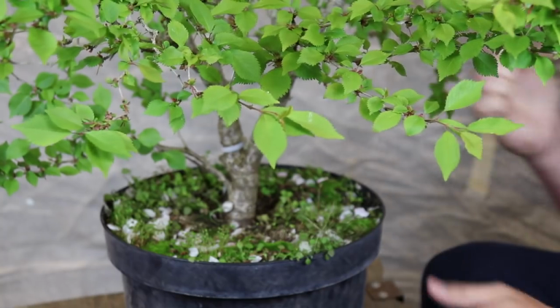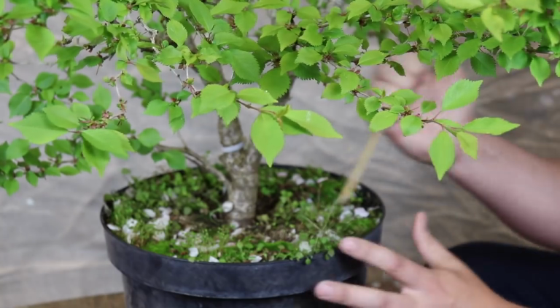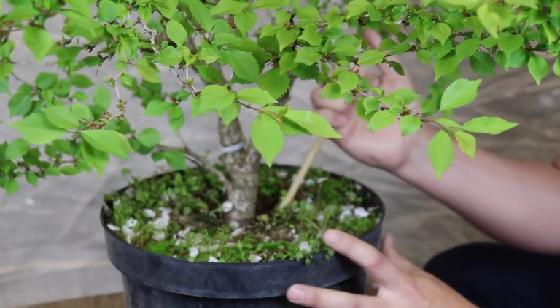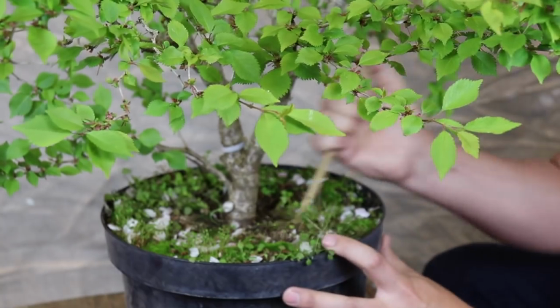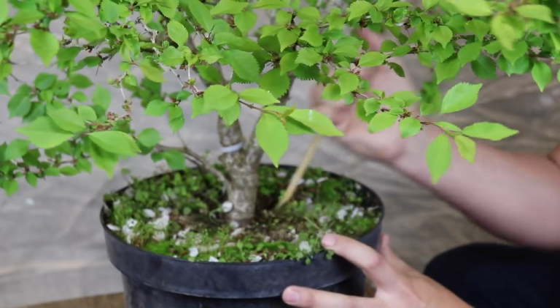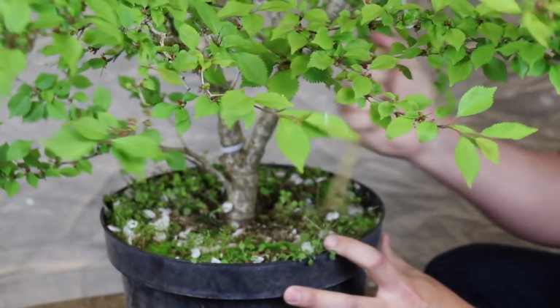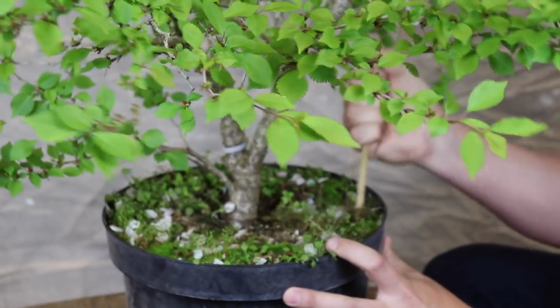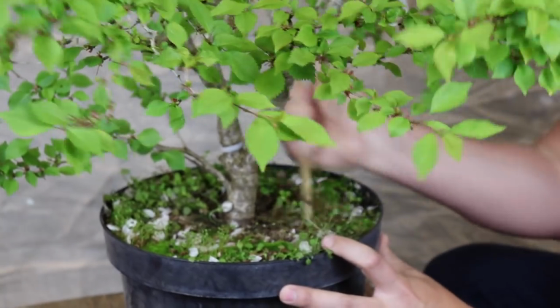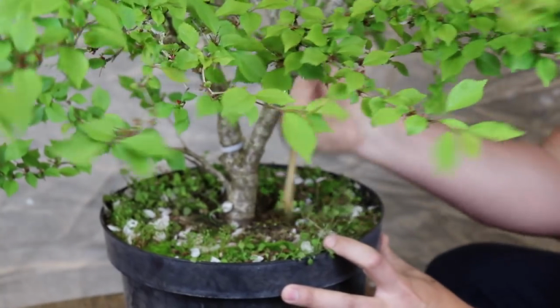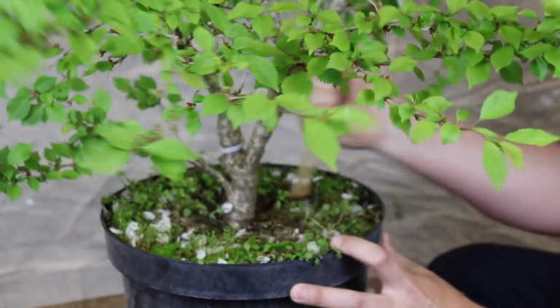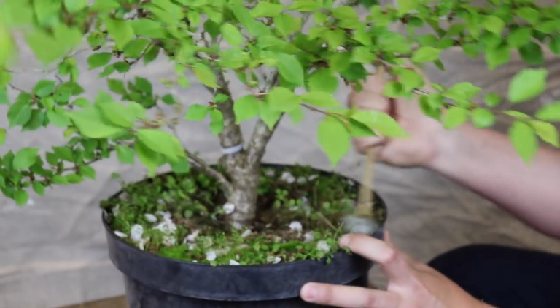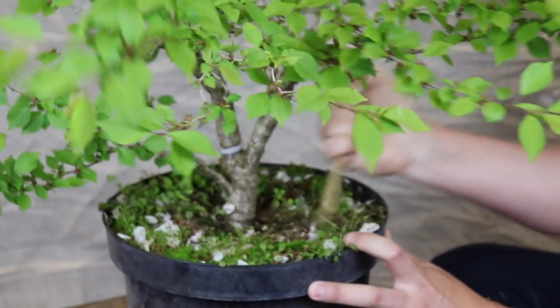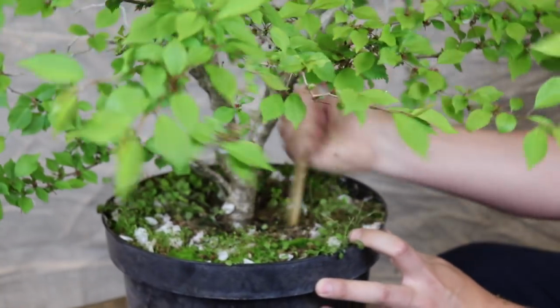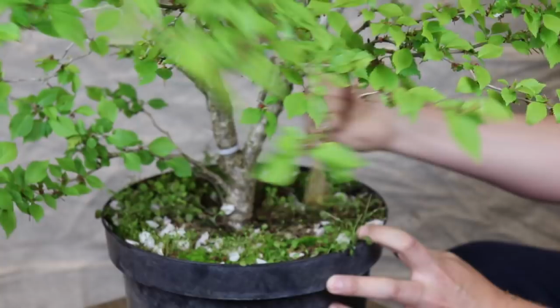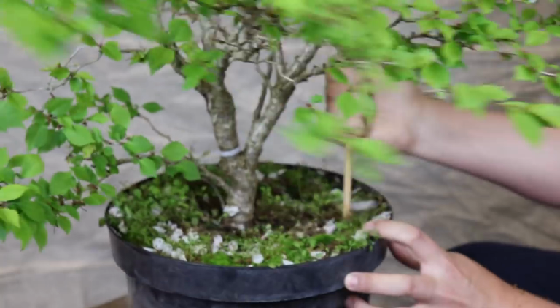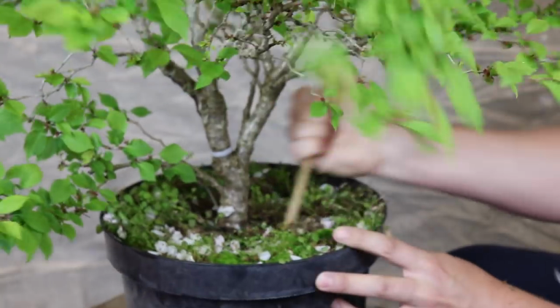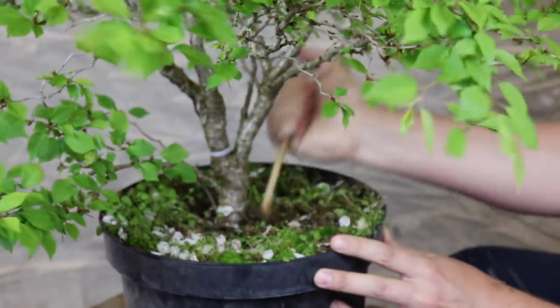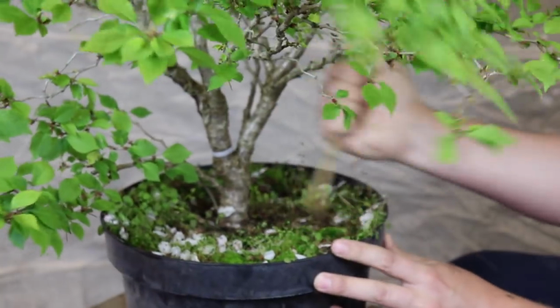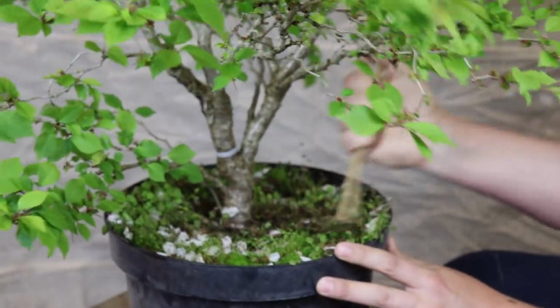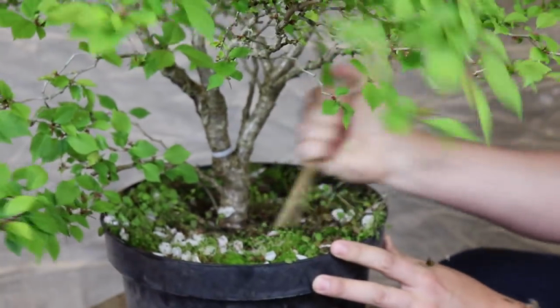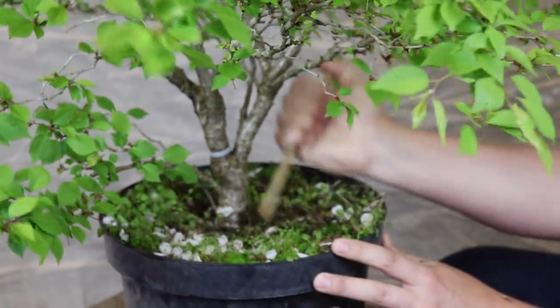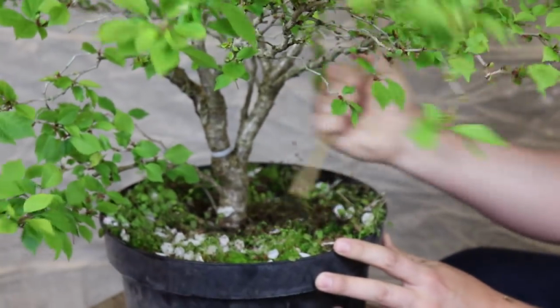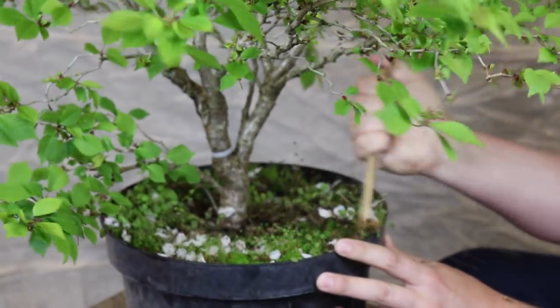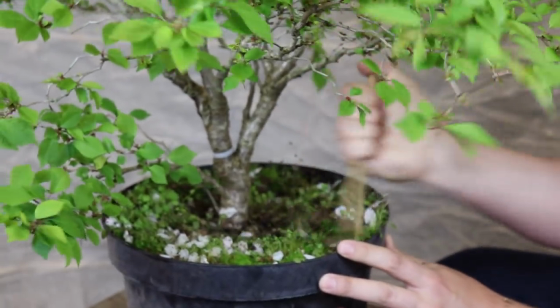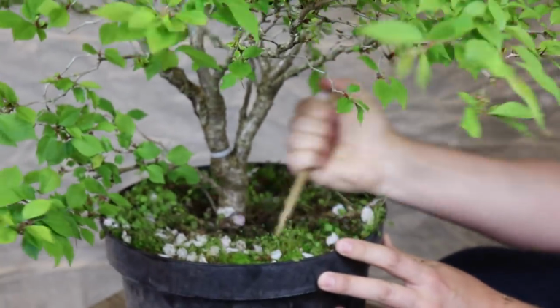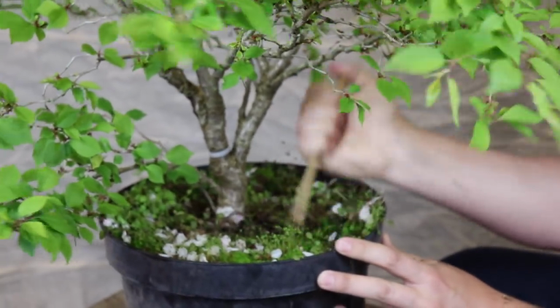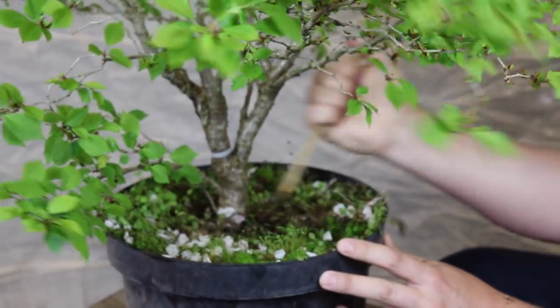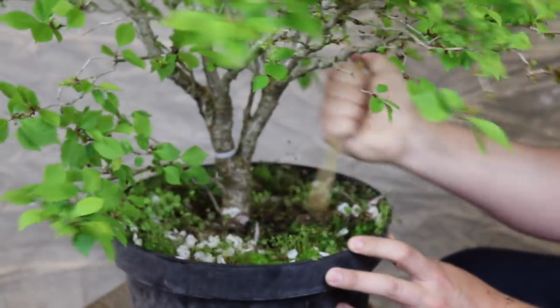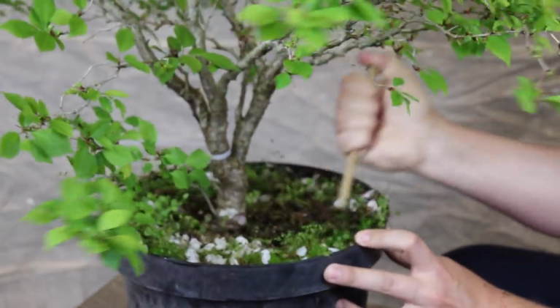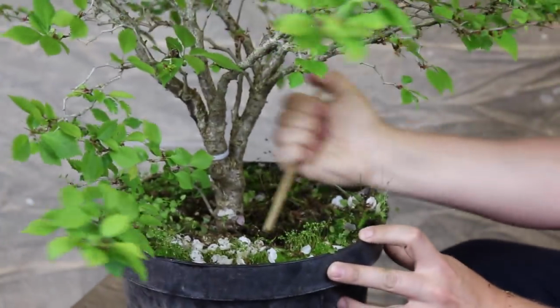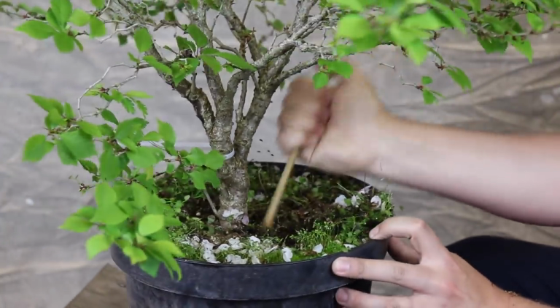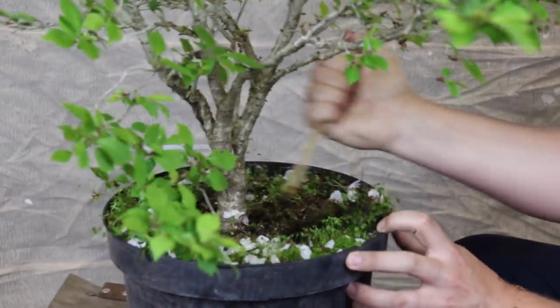Let's pull back some of this soil, get rid of some of this moss, weeds, probably some roots as well in there.